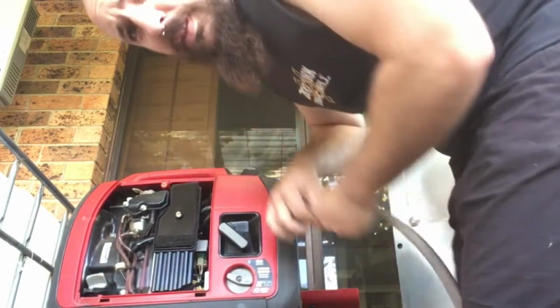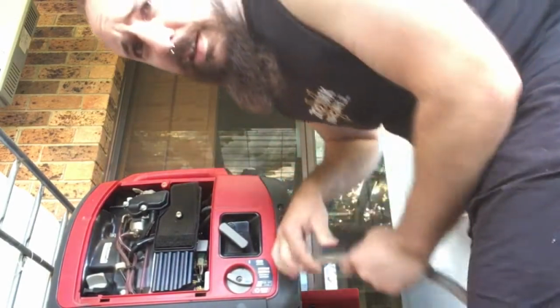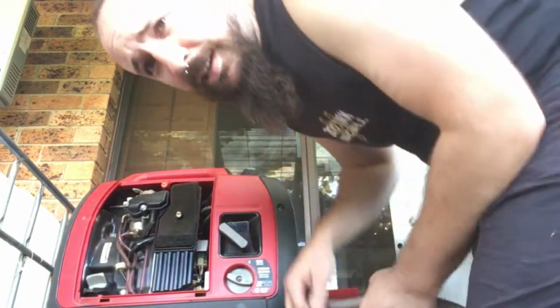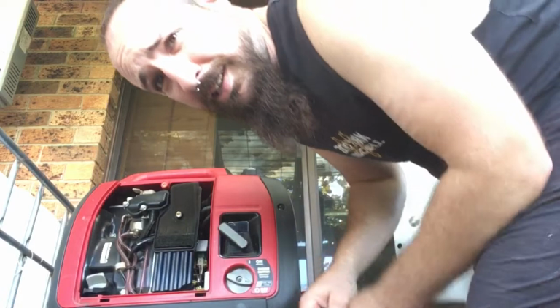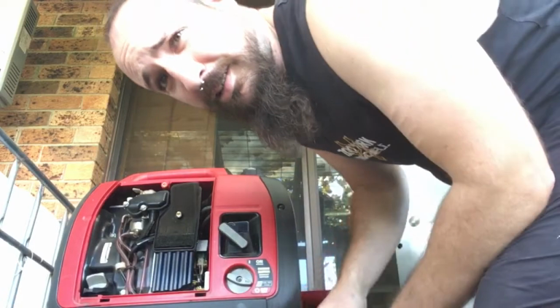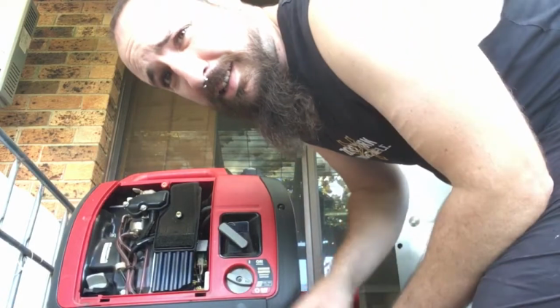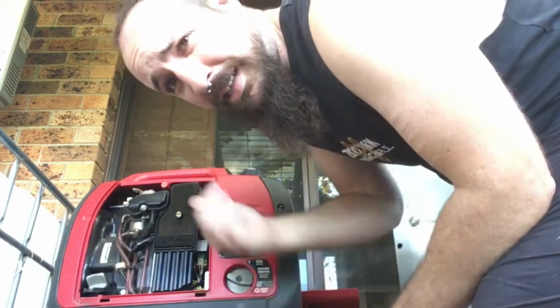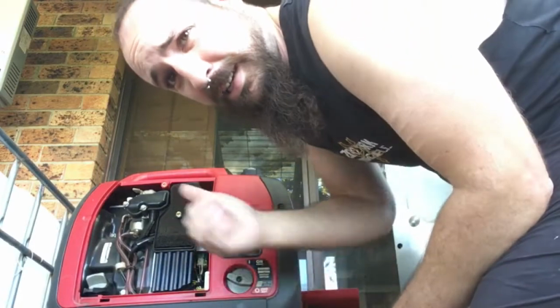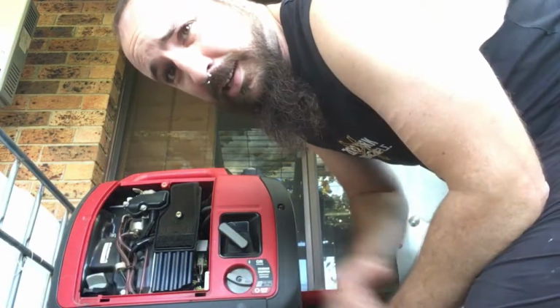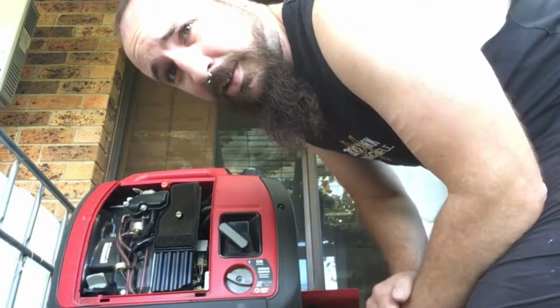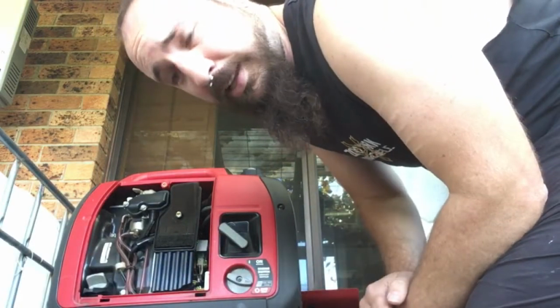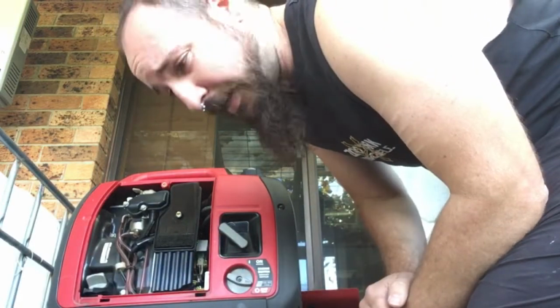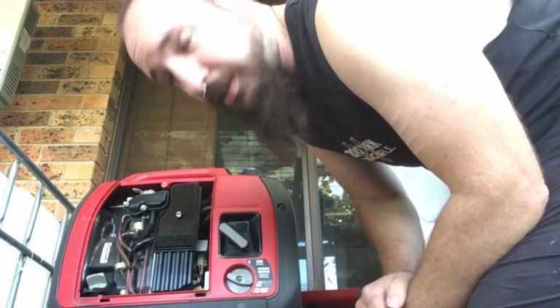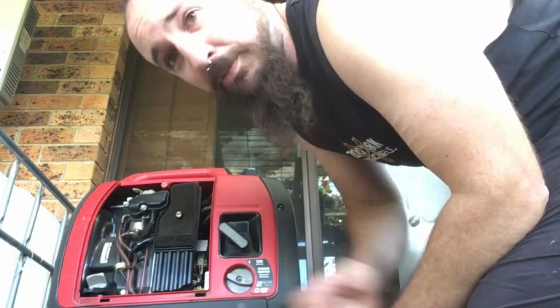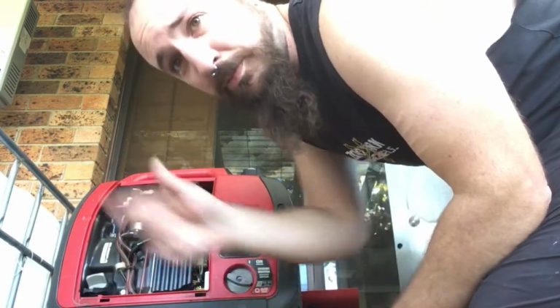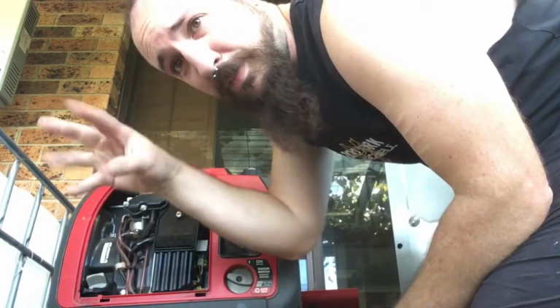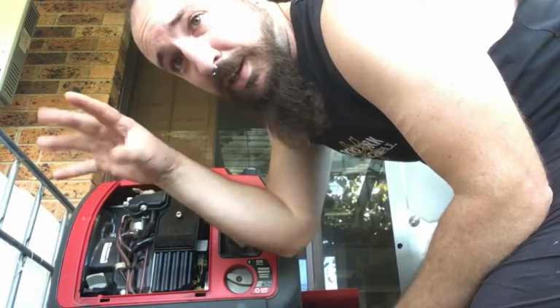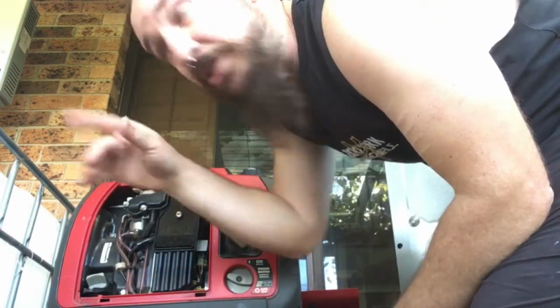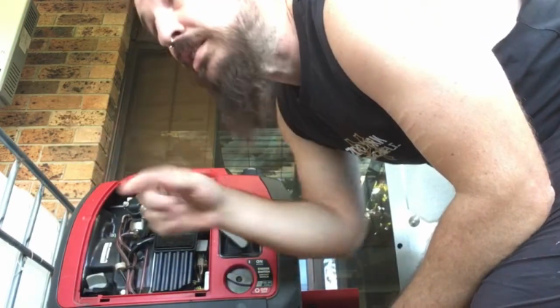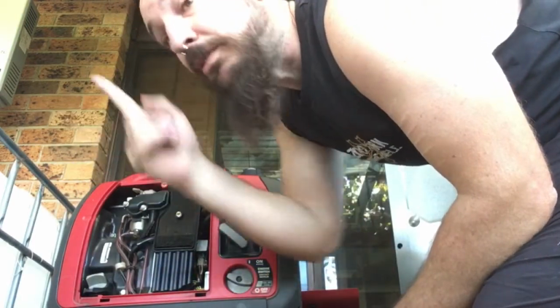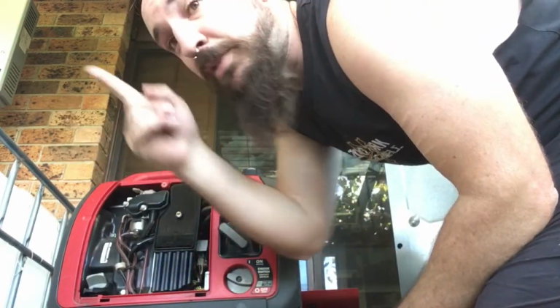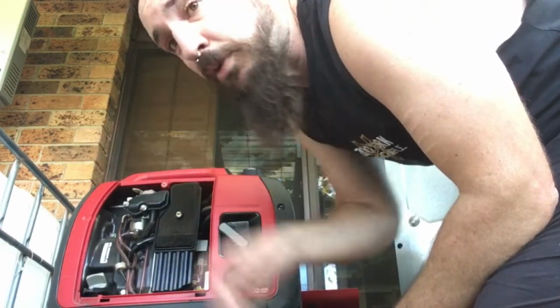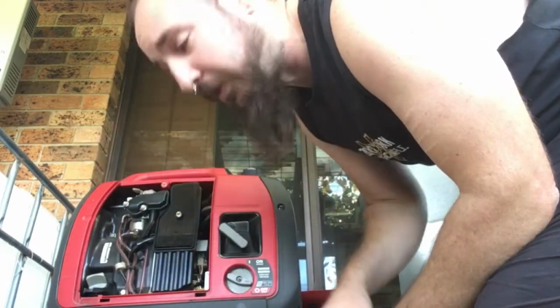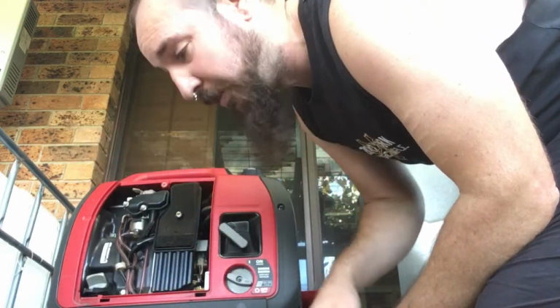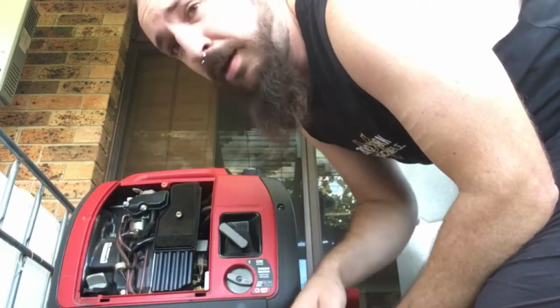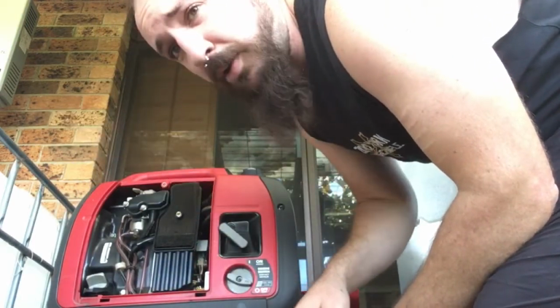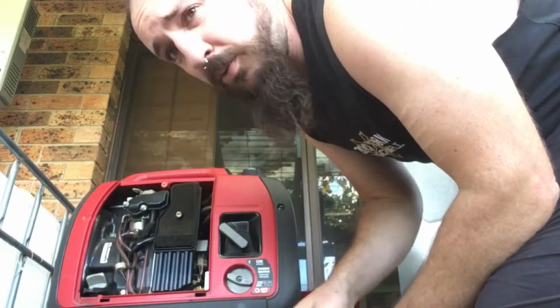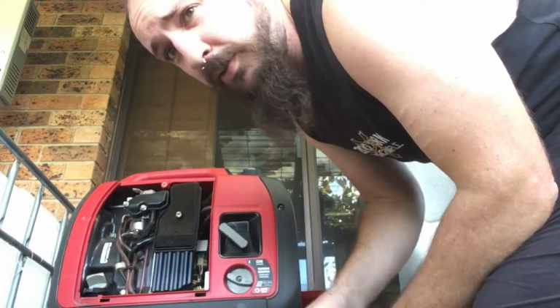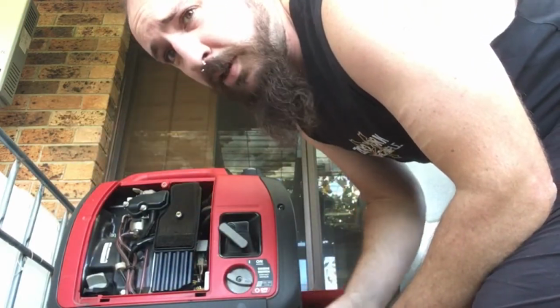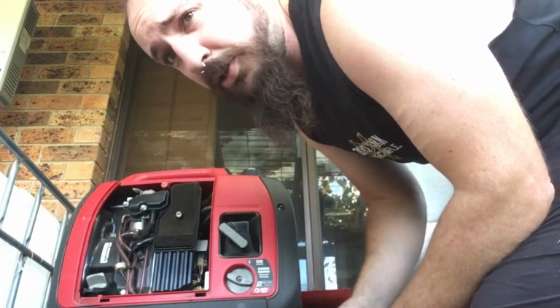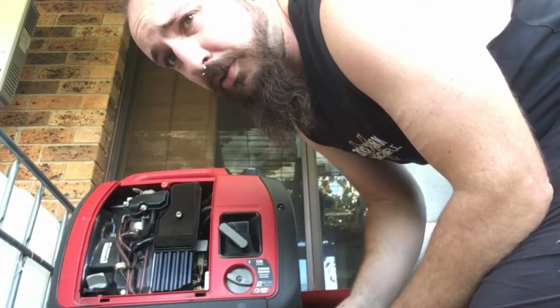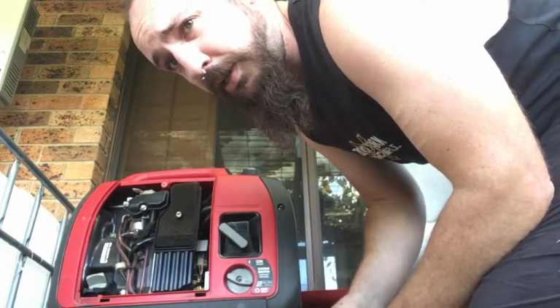You can see it died. I didn't adjust the thing properly, but we'll give it another shot.